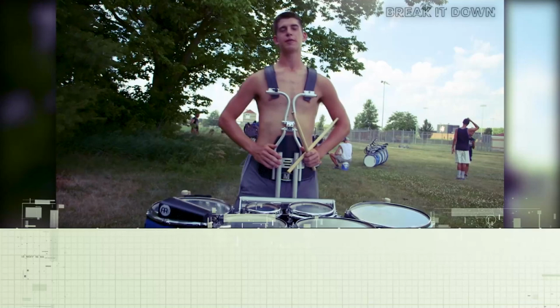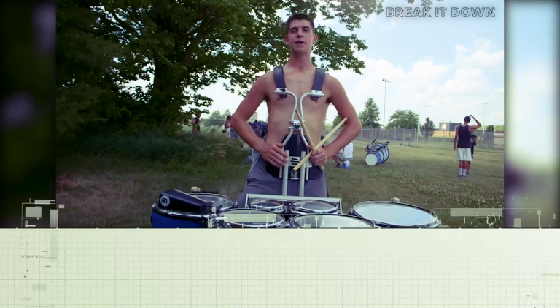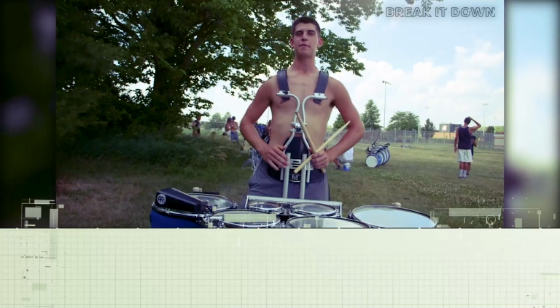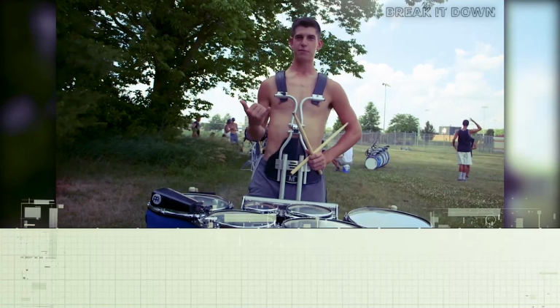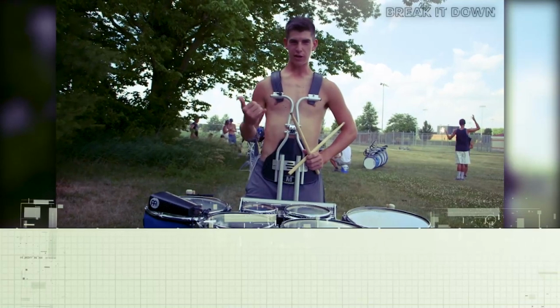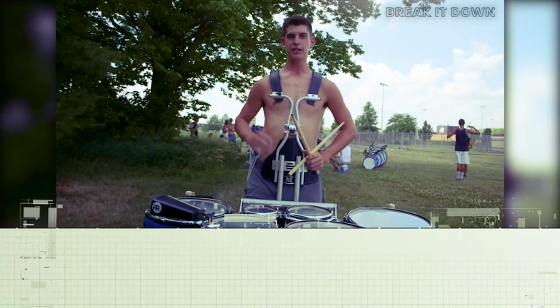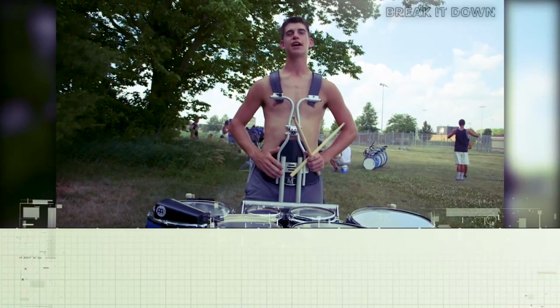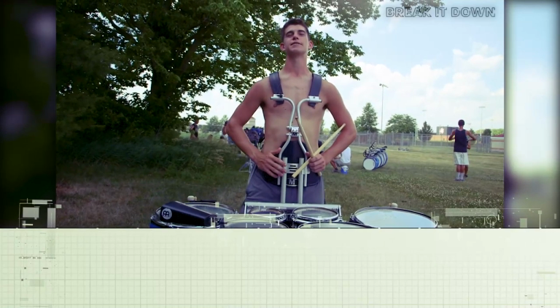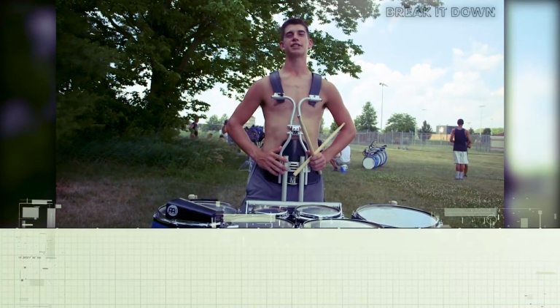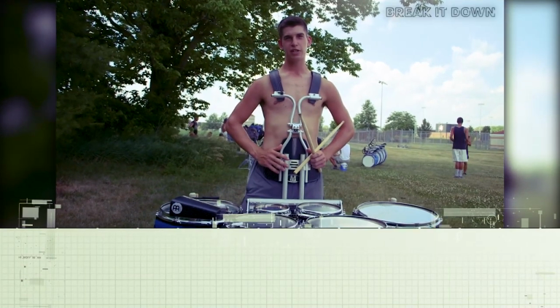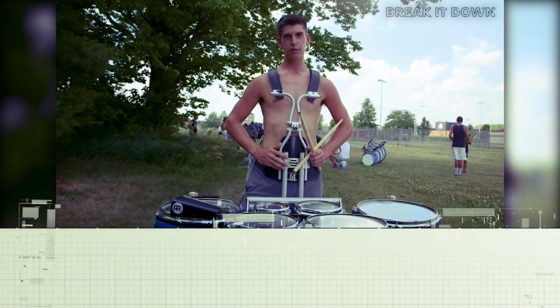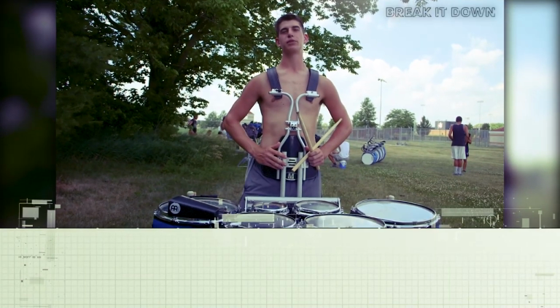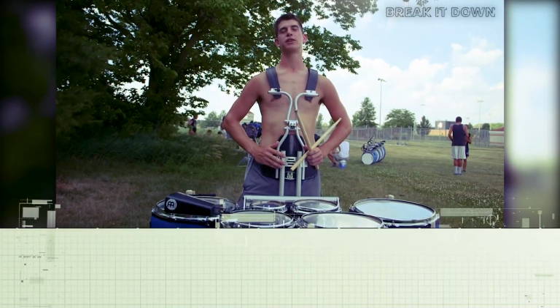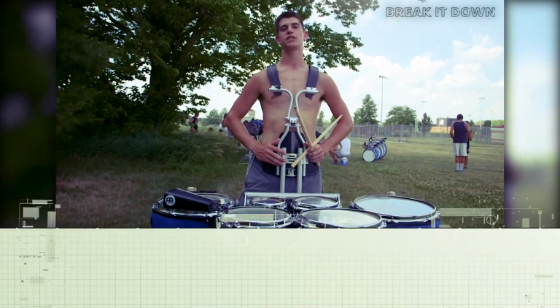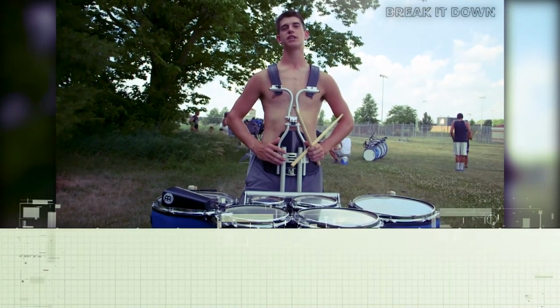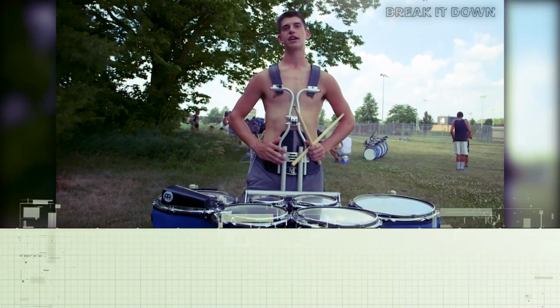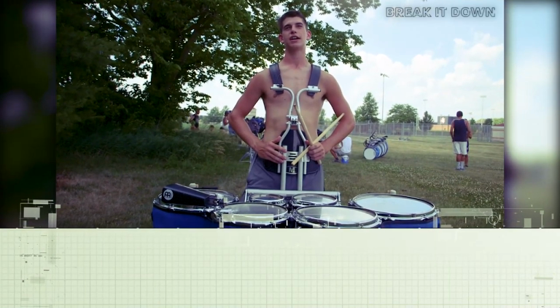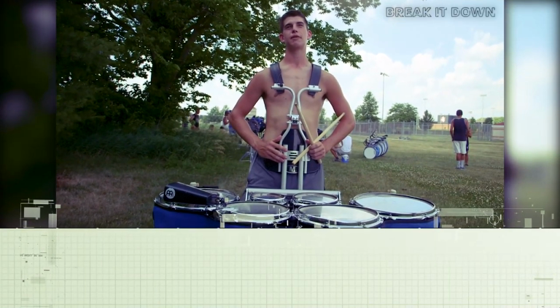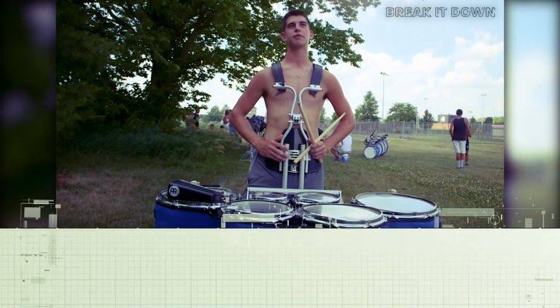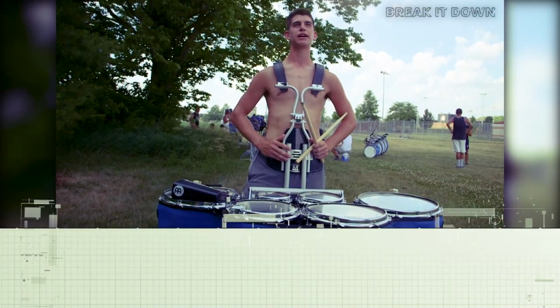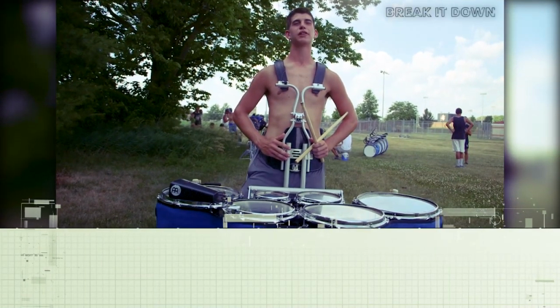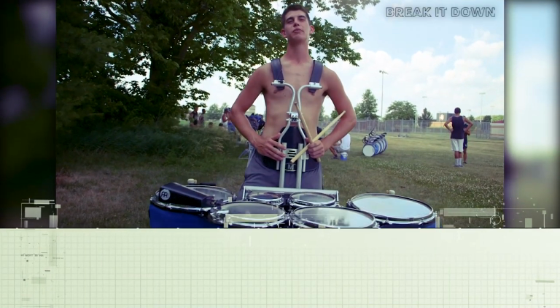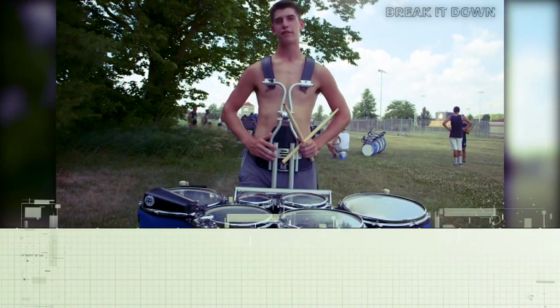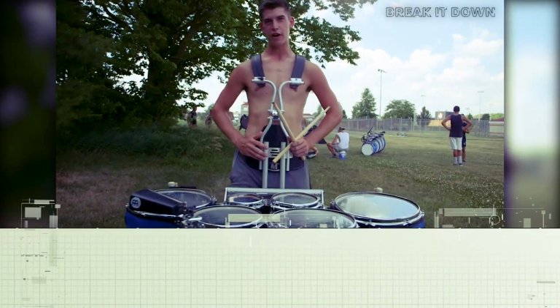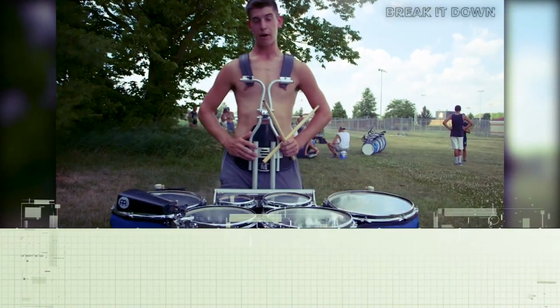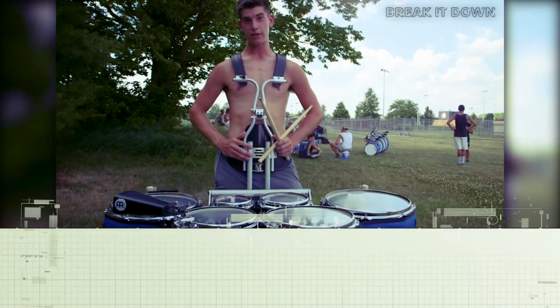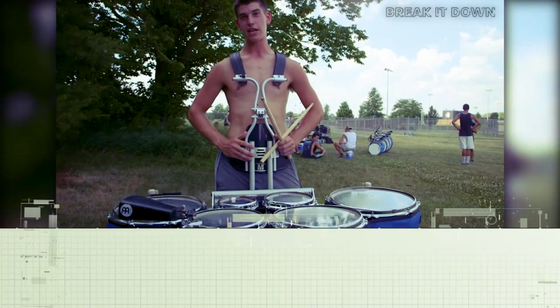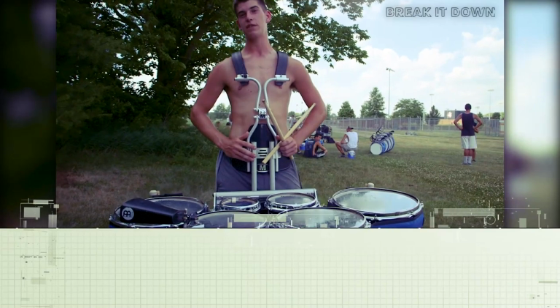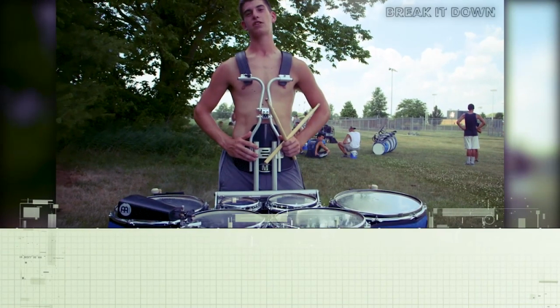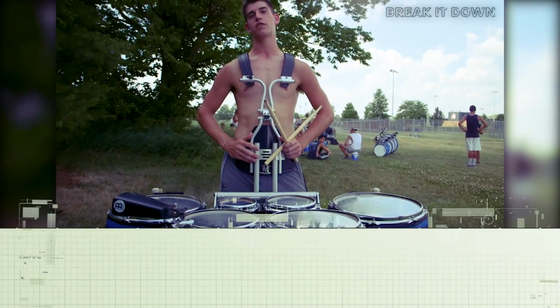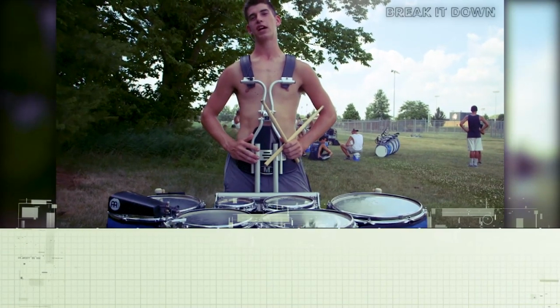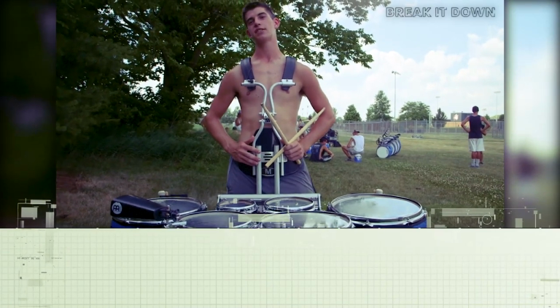What's up? My name is Charlie. I'm the section leader with the Blue Q this year and I'm going to play a little bit of our part three tenor feature for you guys.